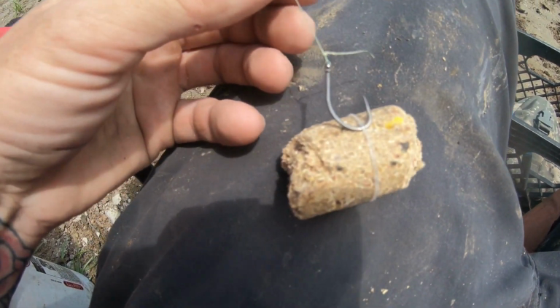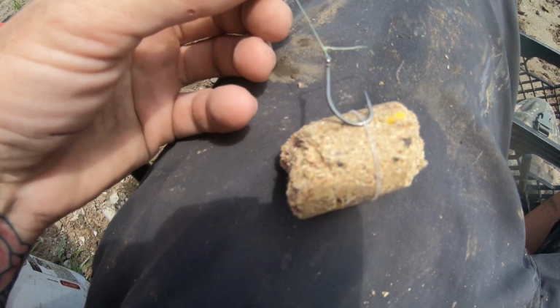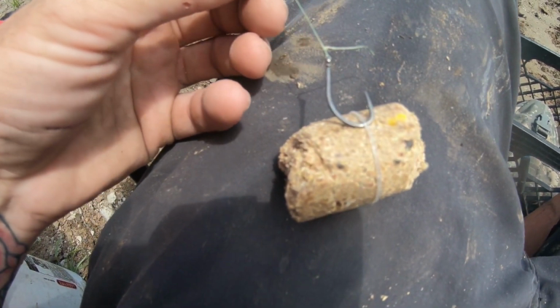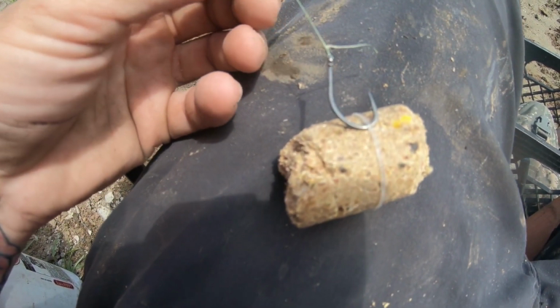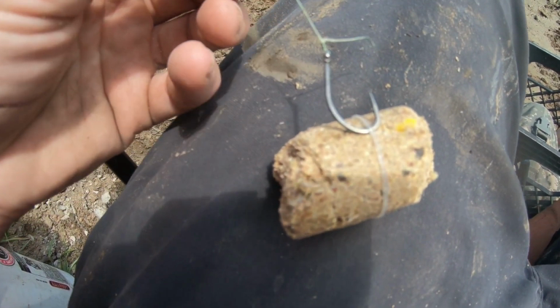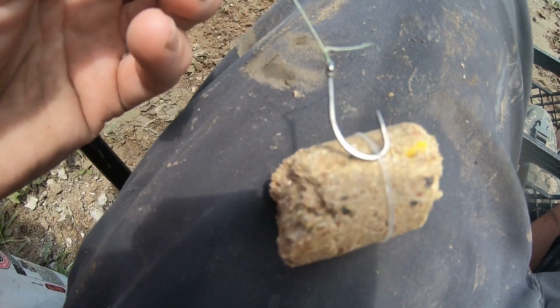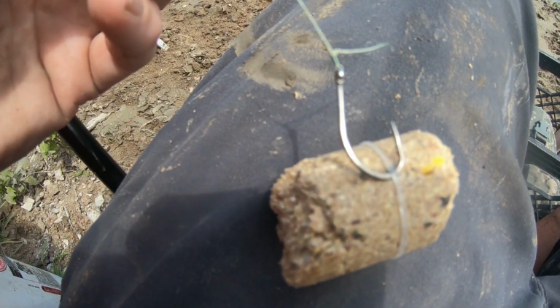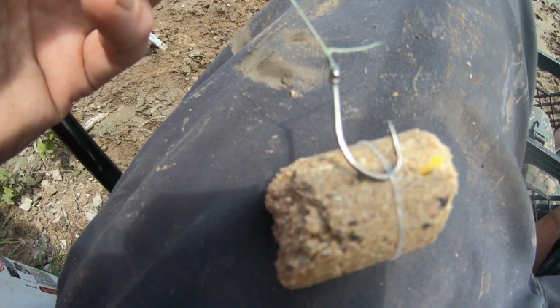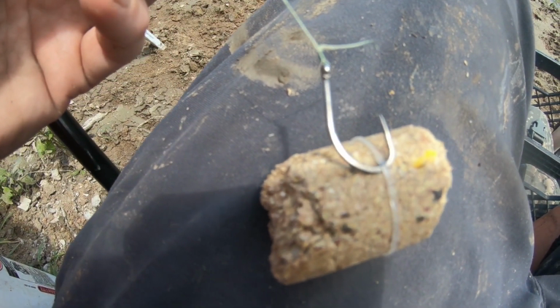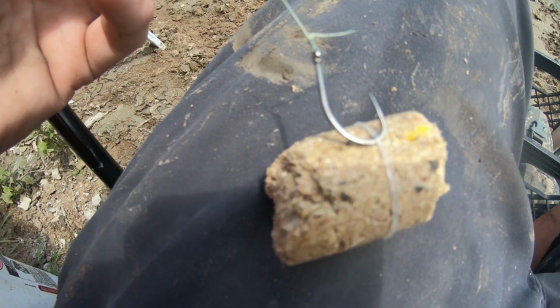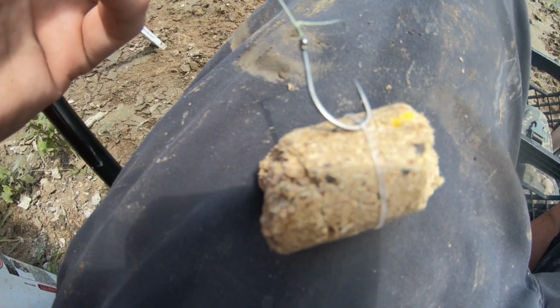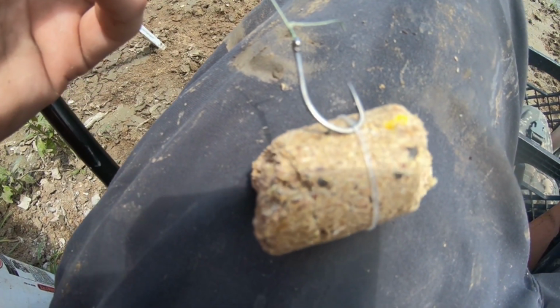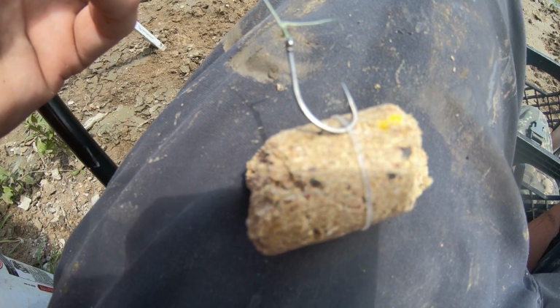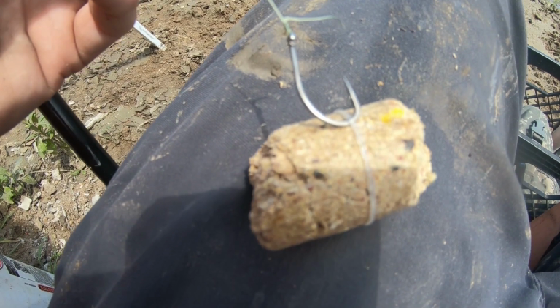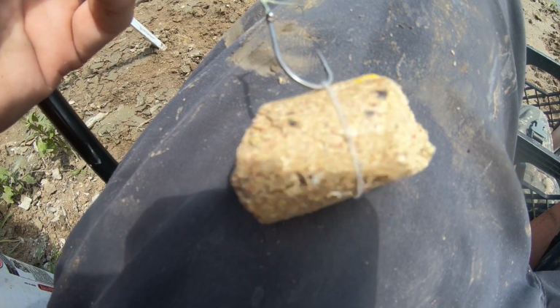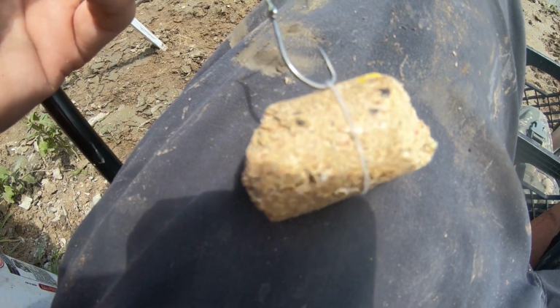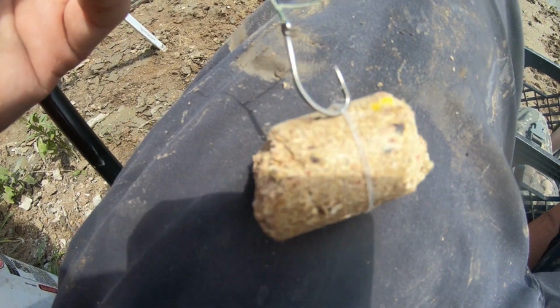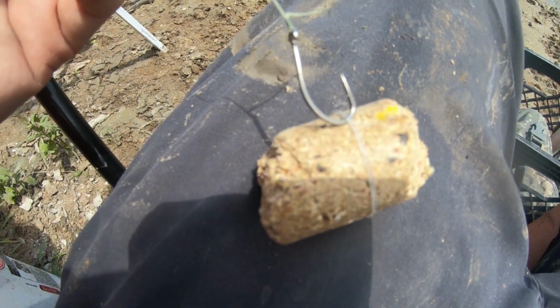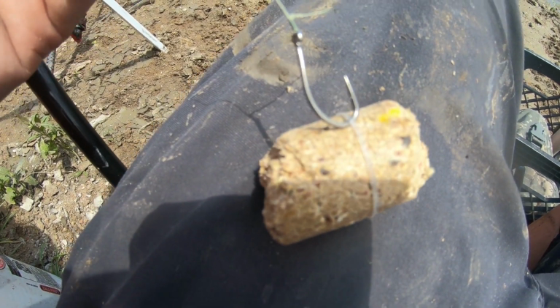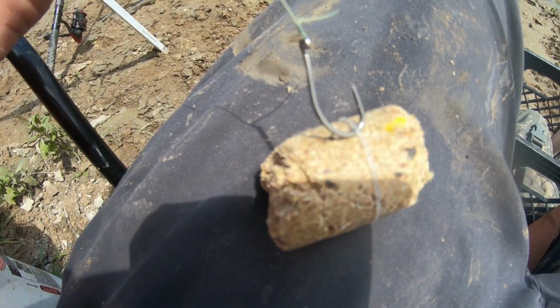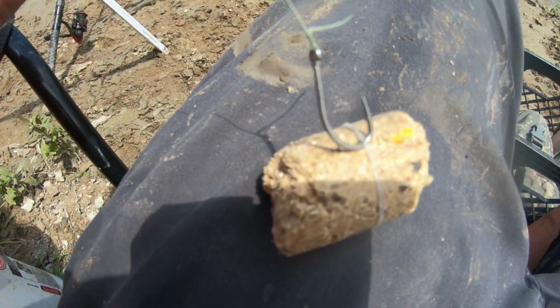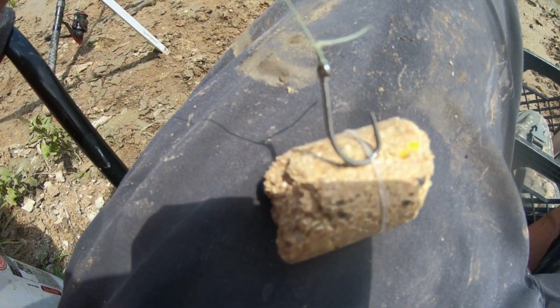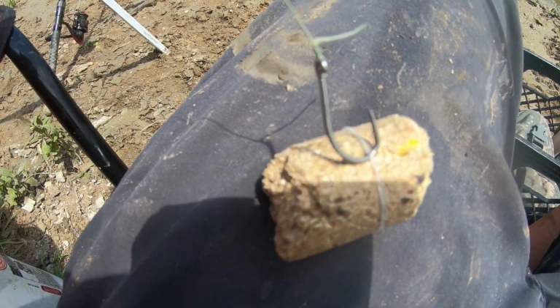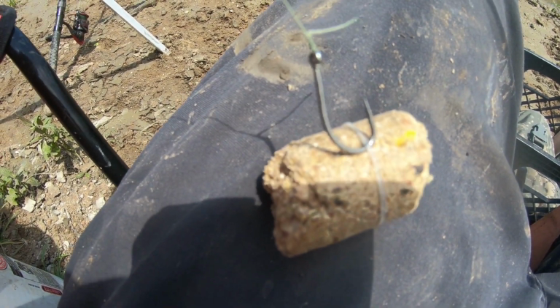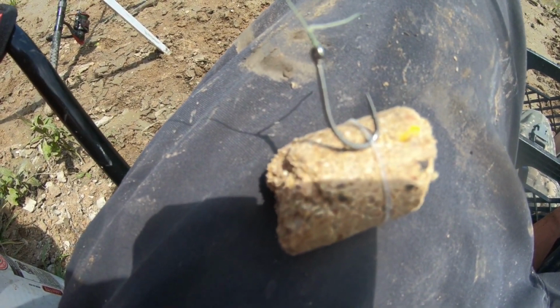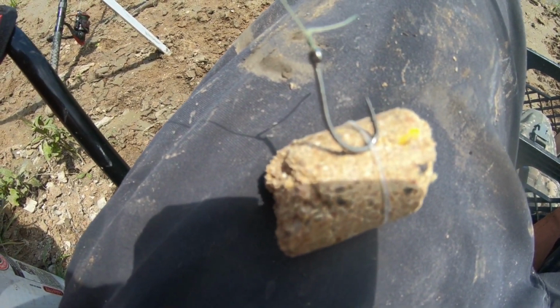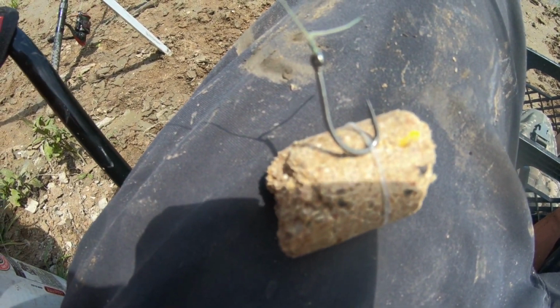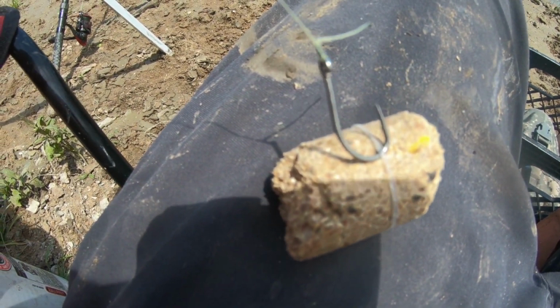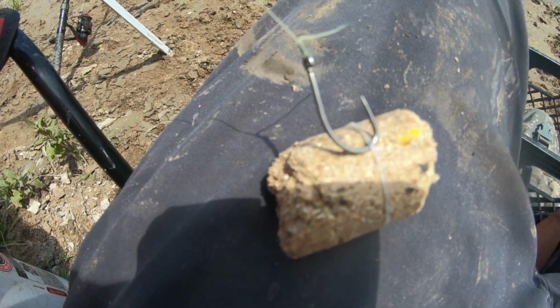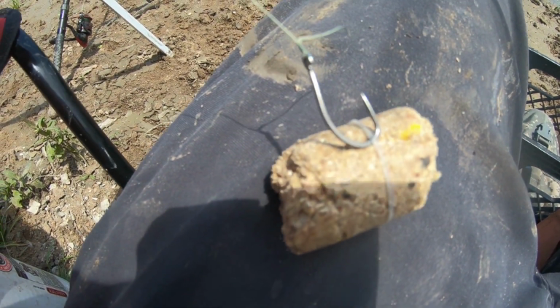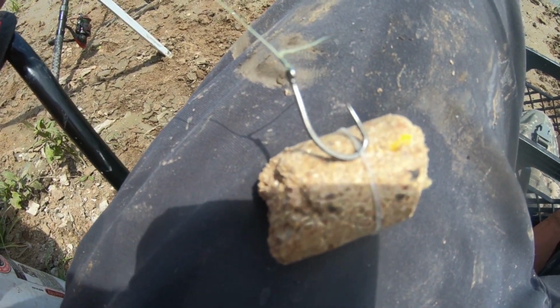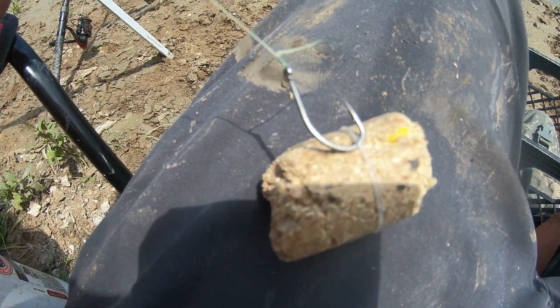Alright, I'm rebaiting. Just a little rubber band and a little size 4 Kamigatsu G carp hook.